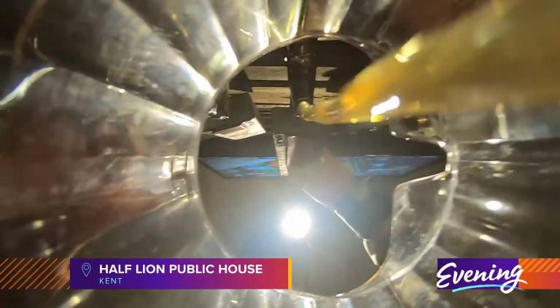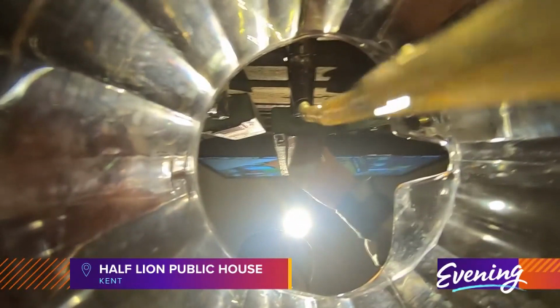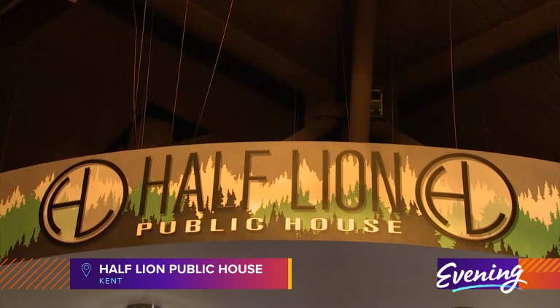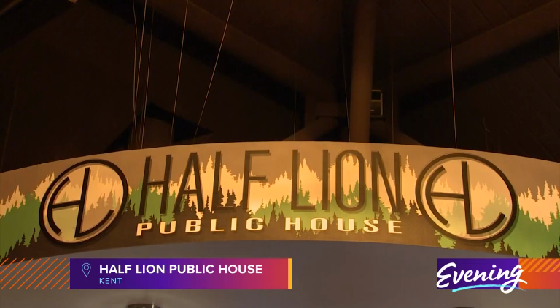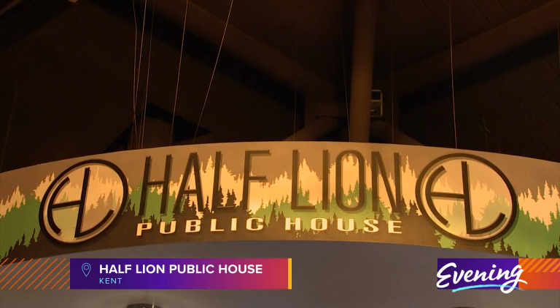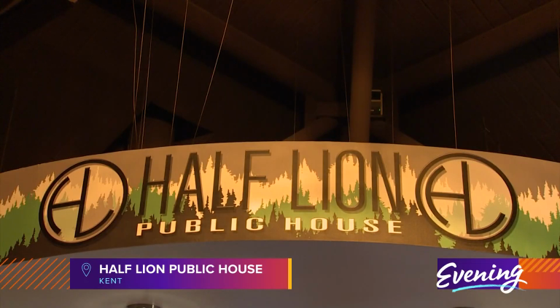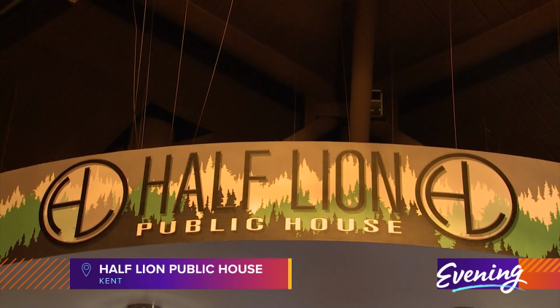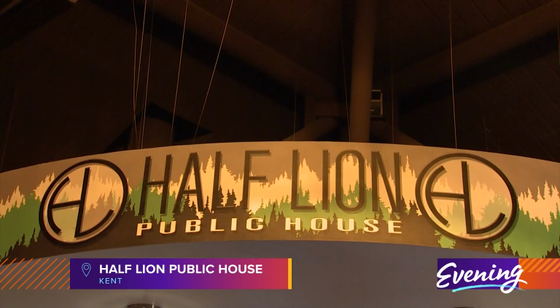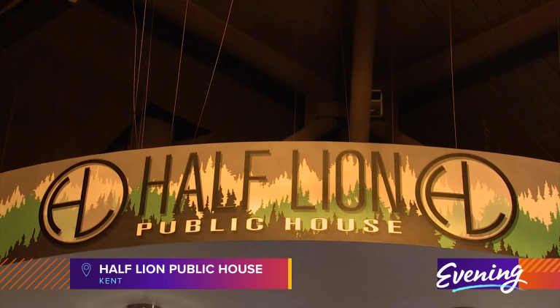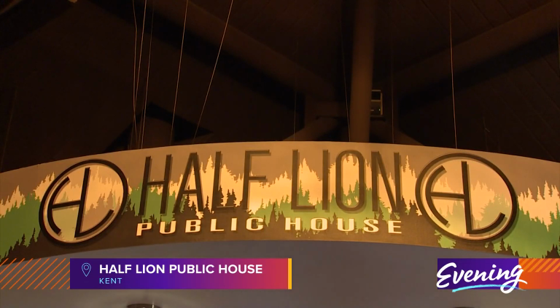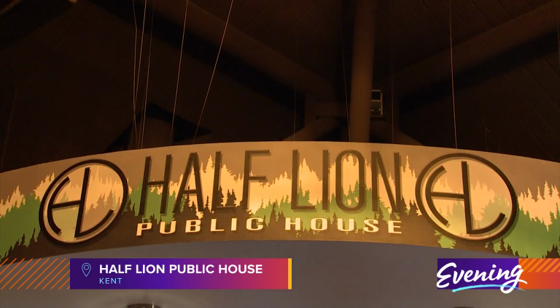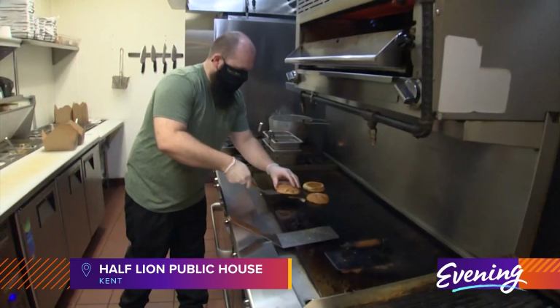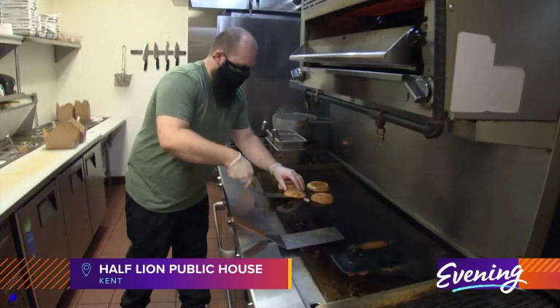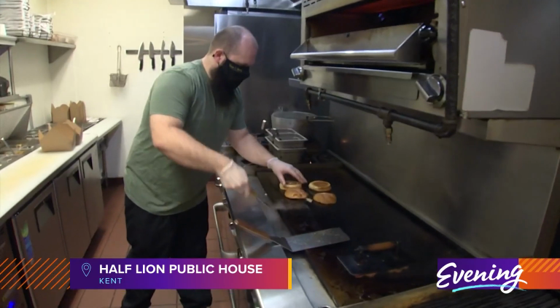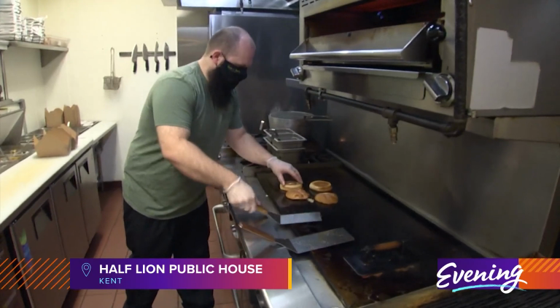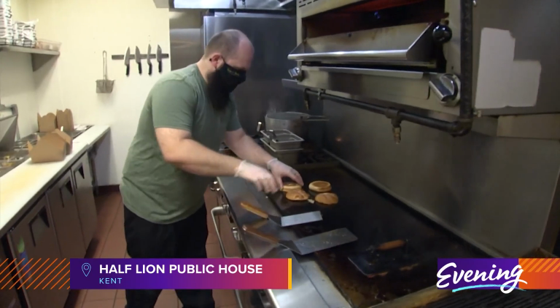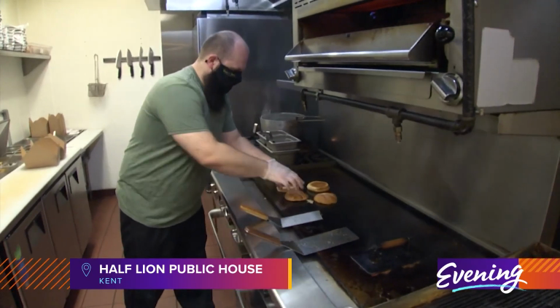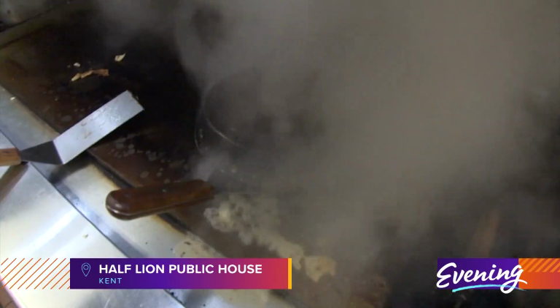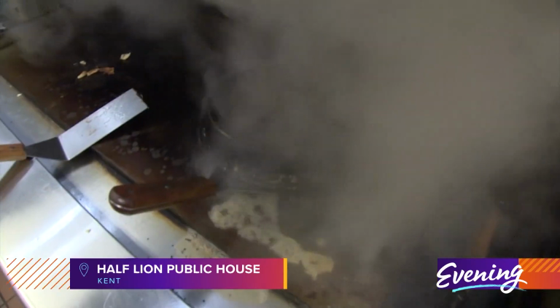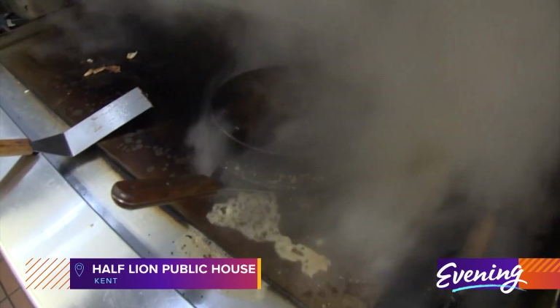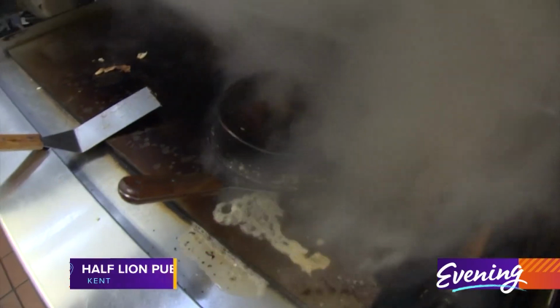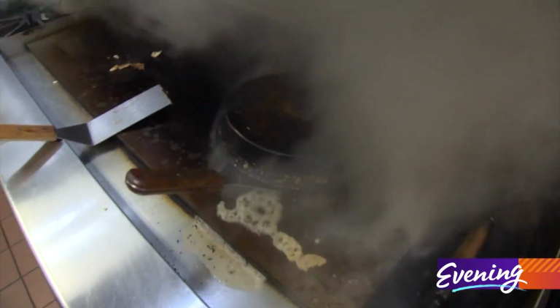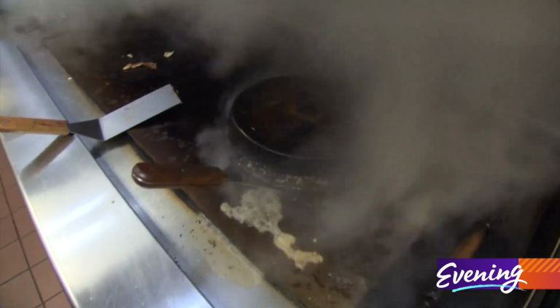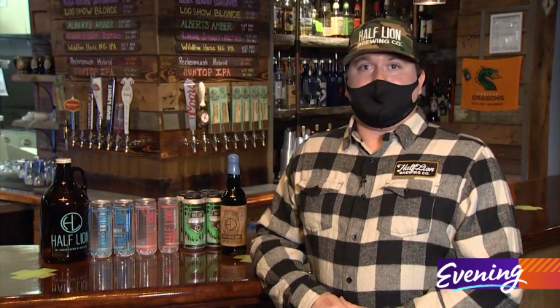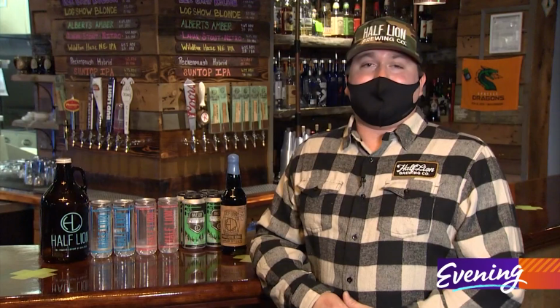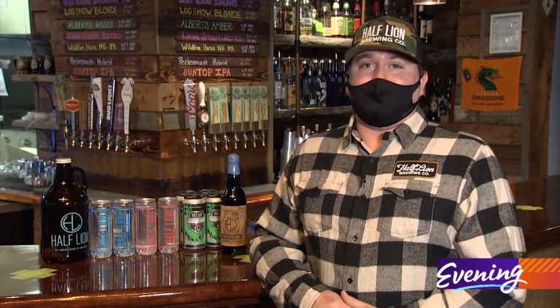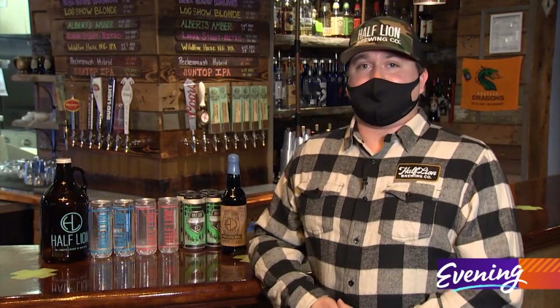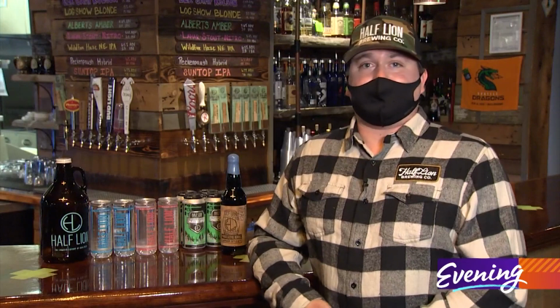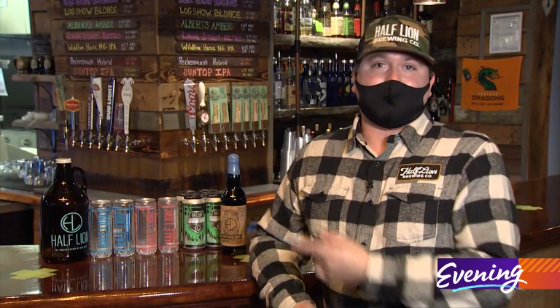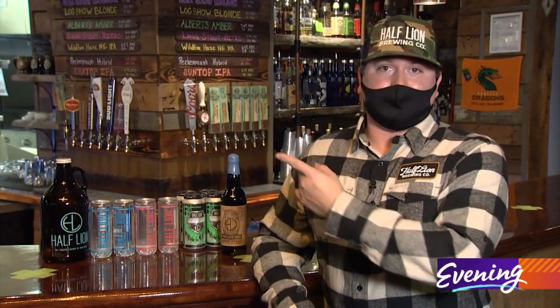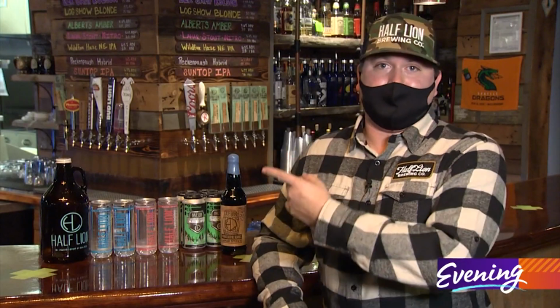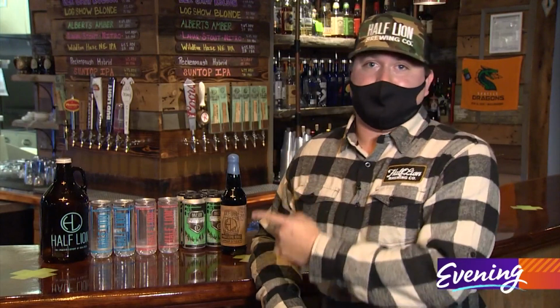Right now we're at Half Lion Public House, which is our restaurant and pub. Let's go check out some beers.